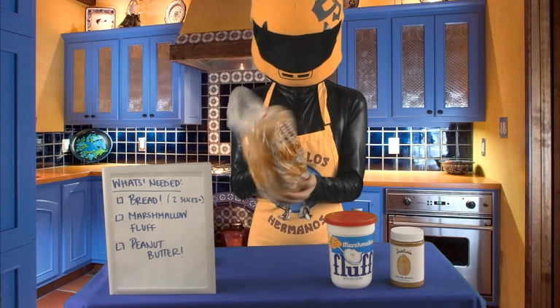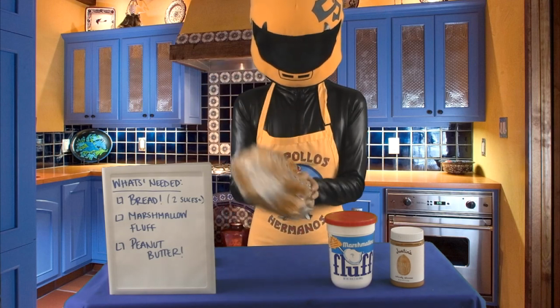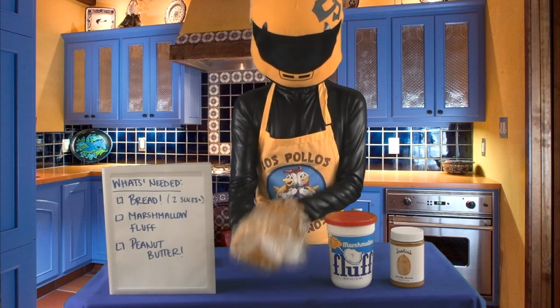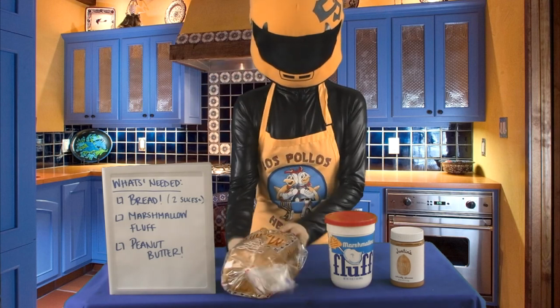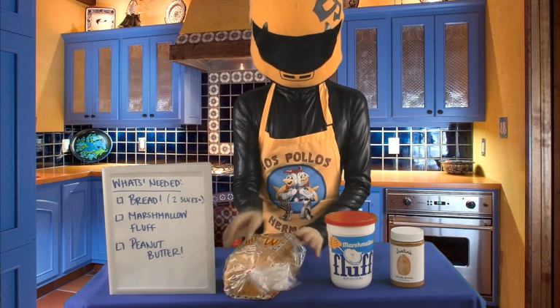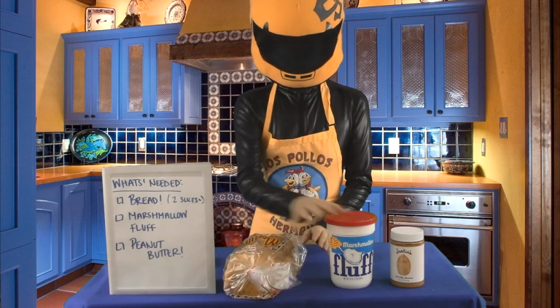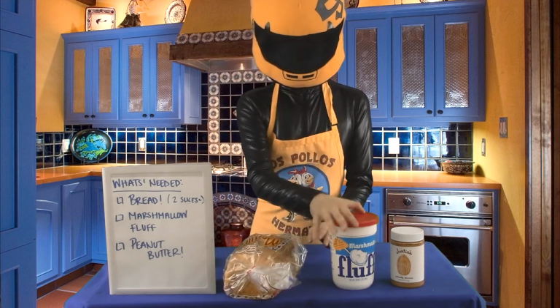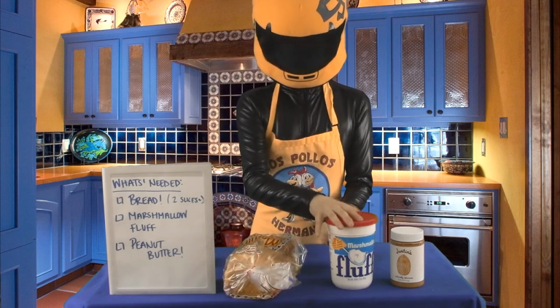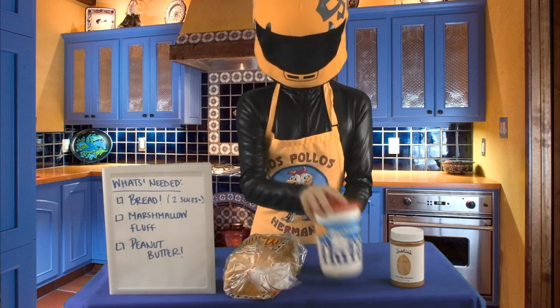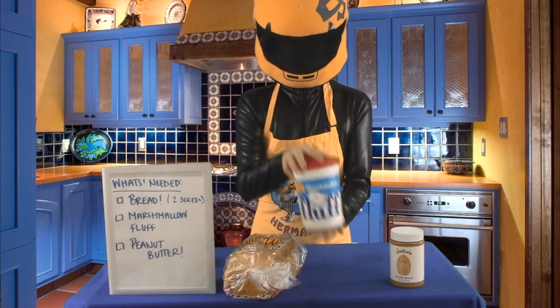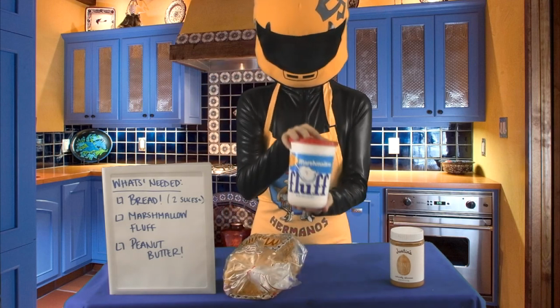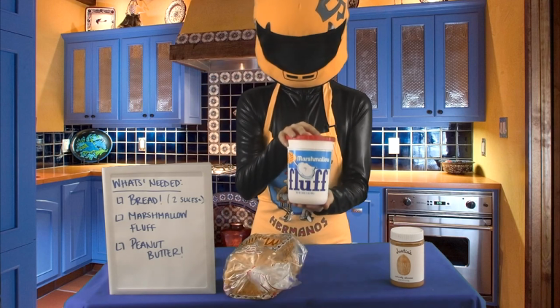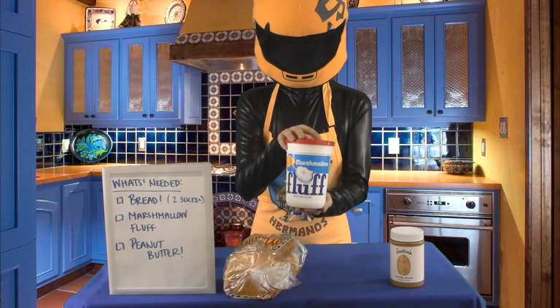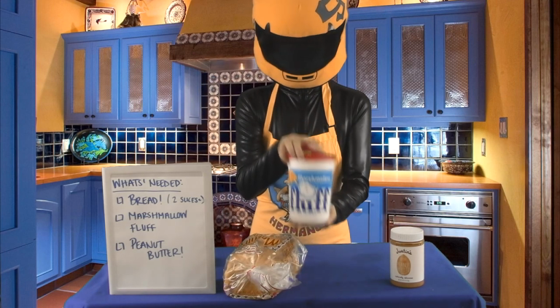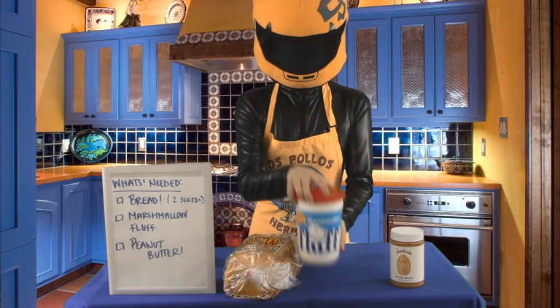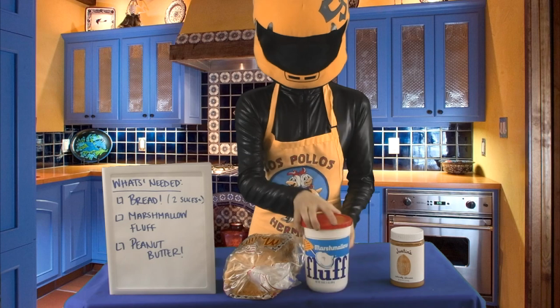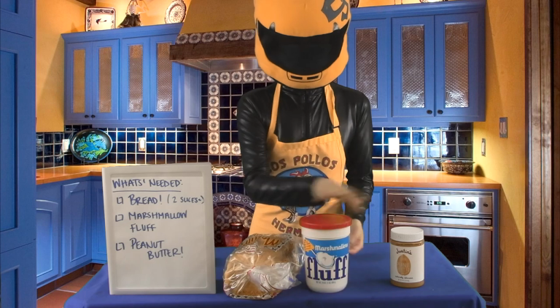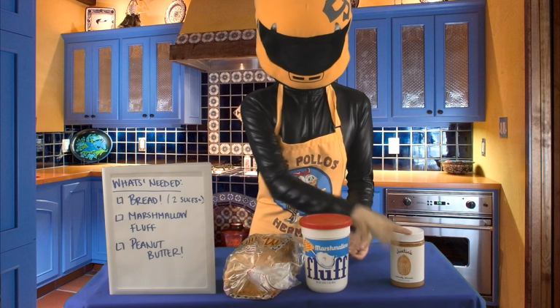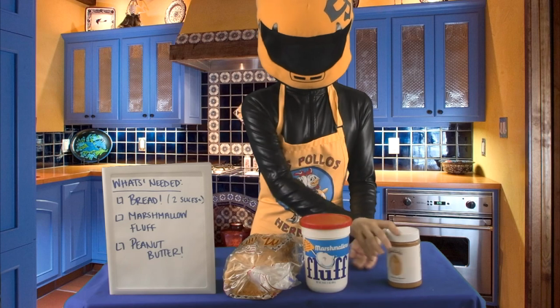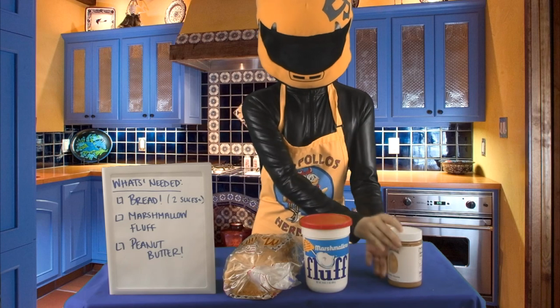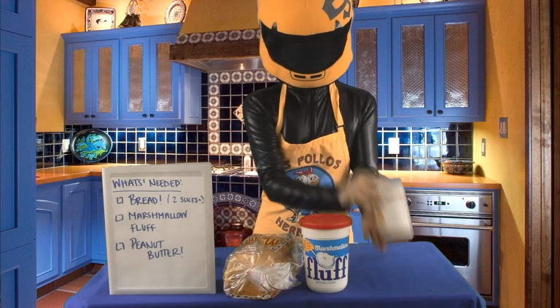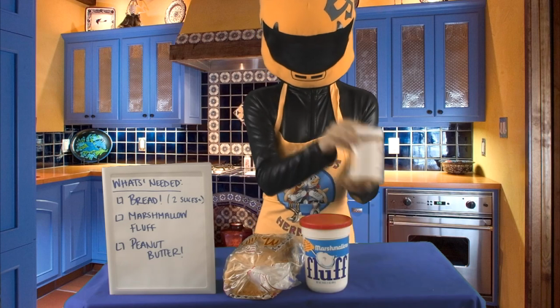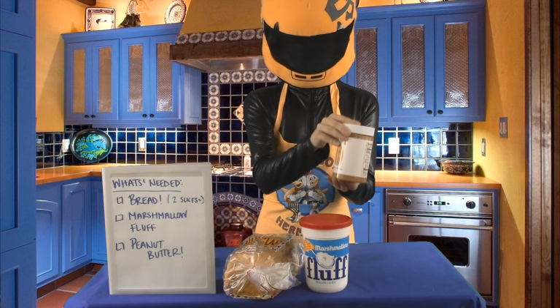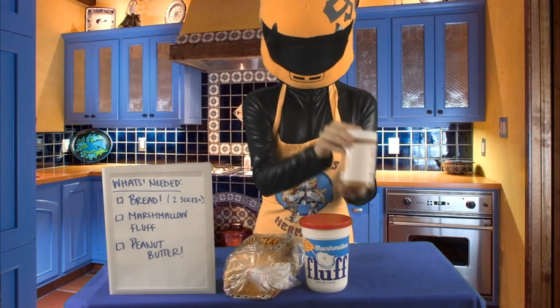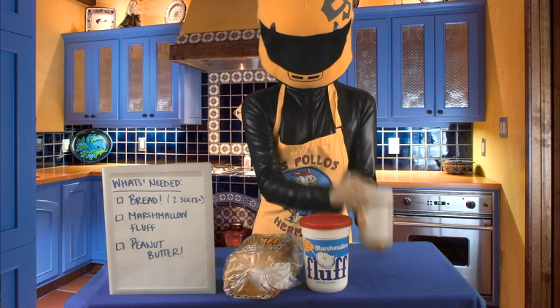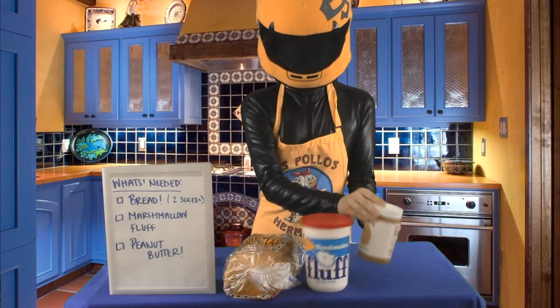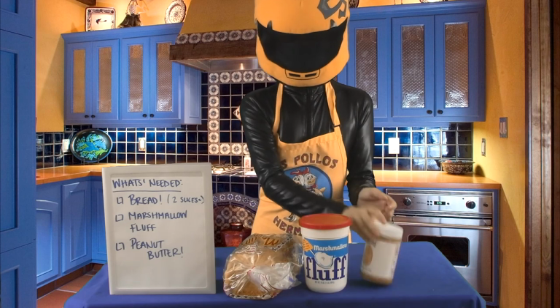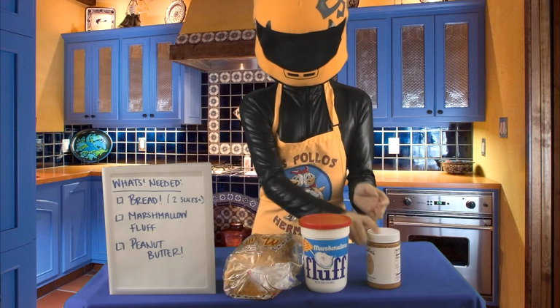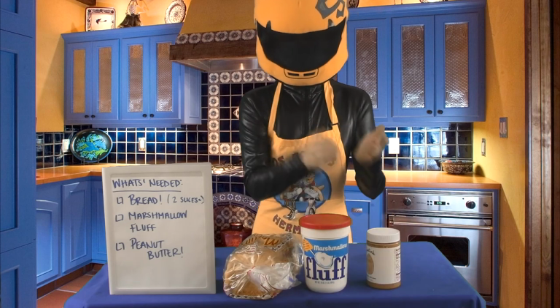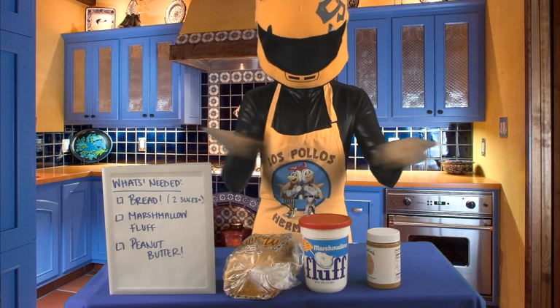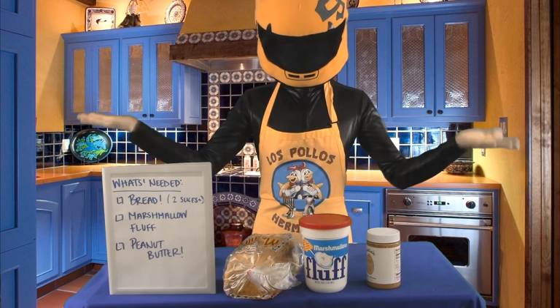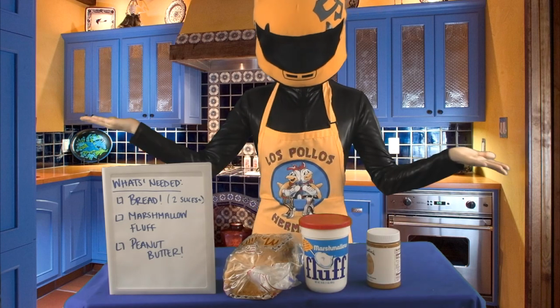All you need today is some bread, some marshmallow fluff, and some peanut butter. Easy peasy.